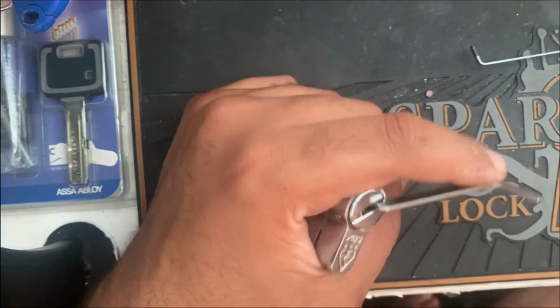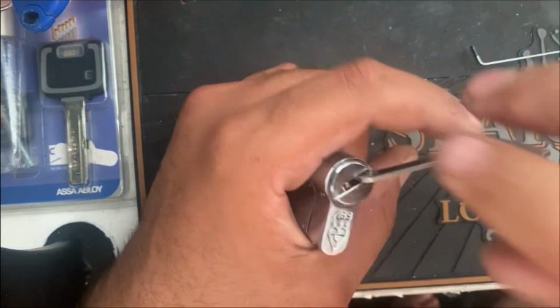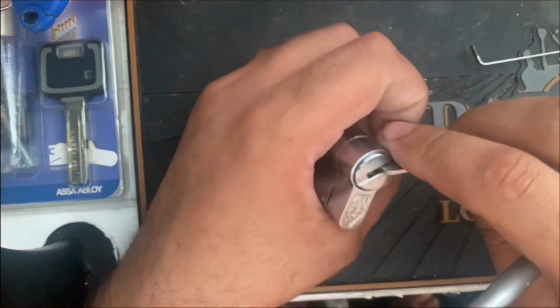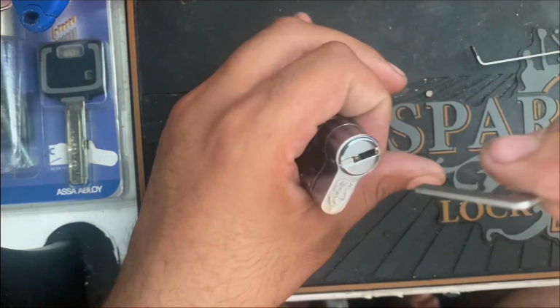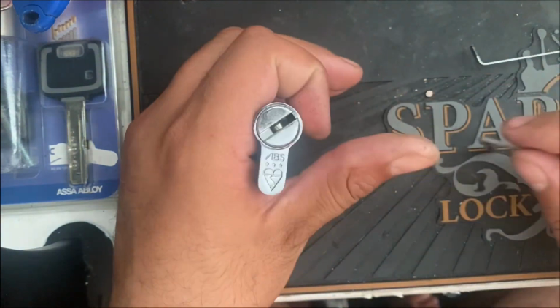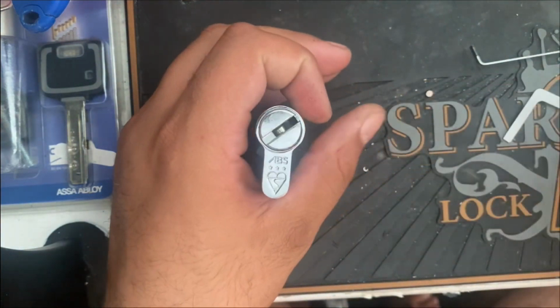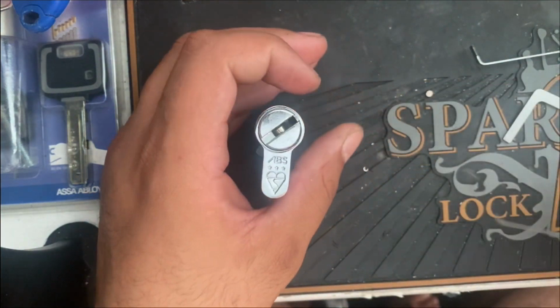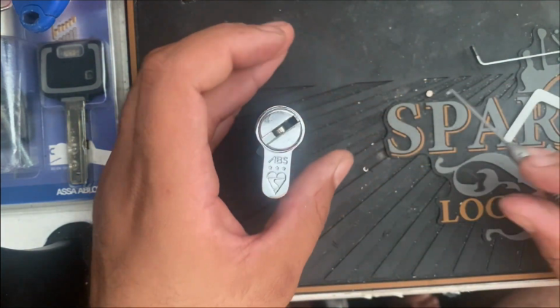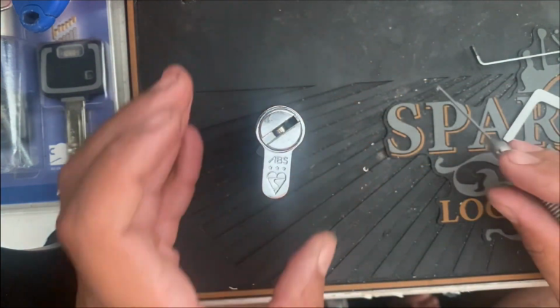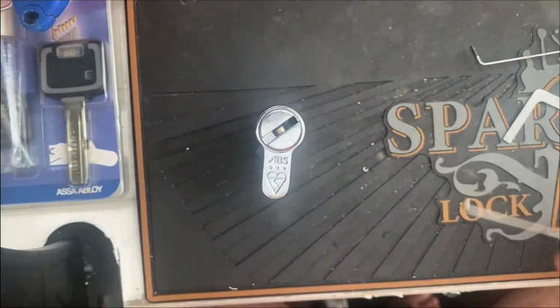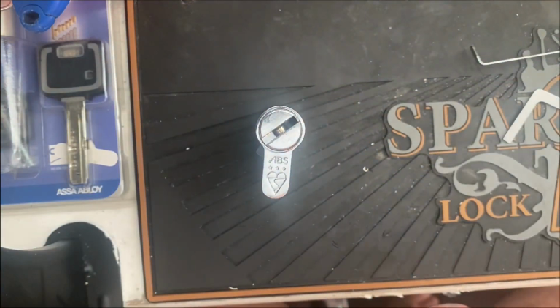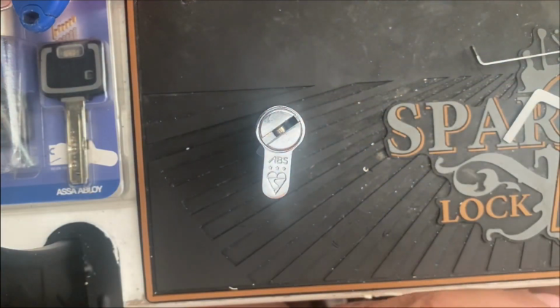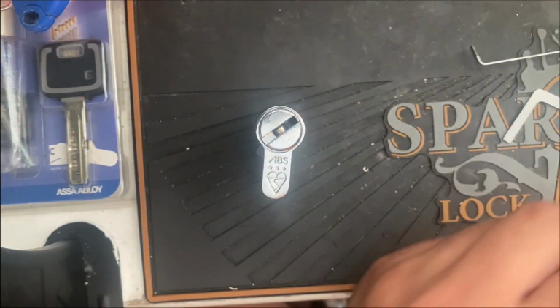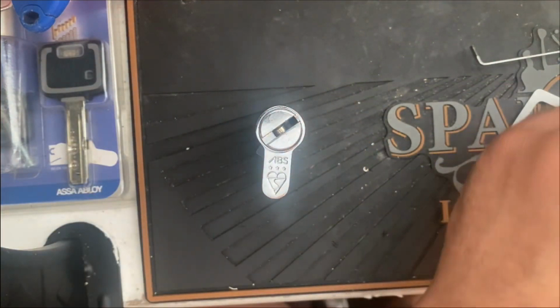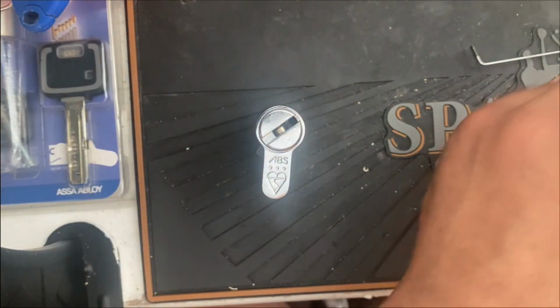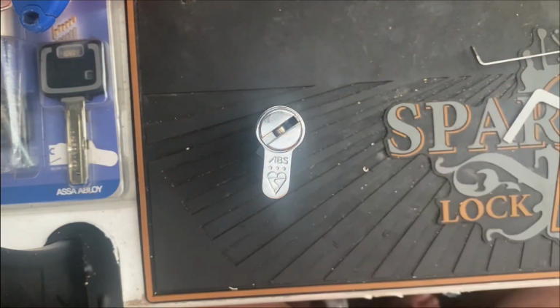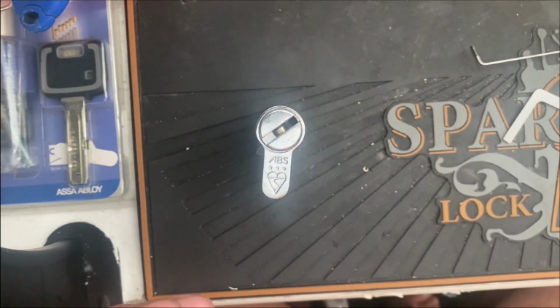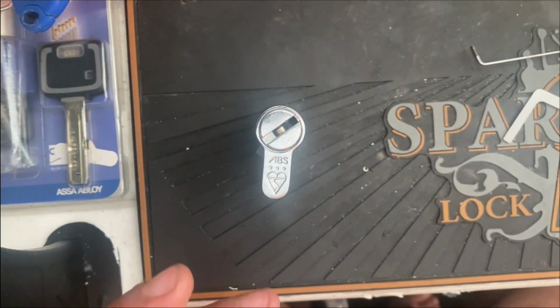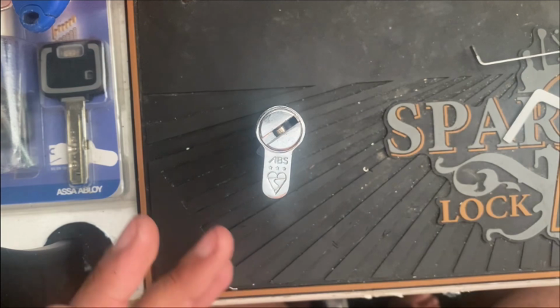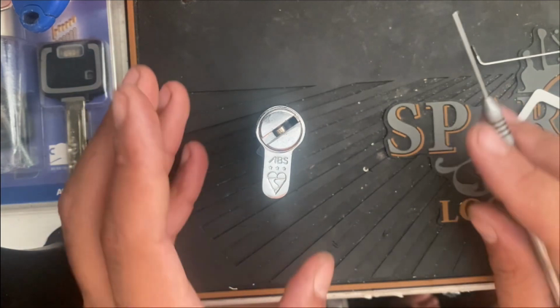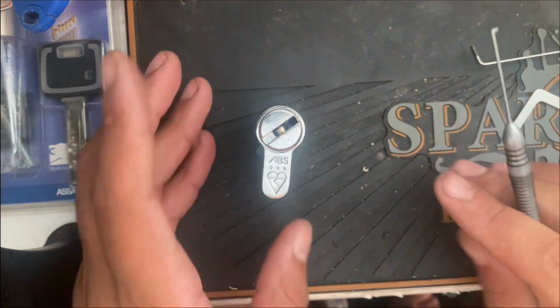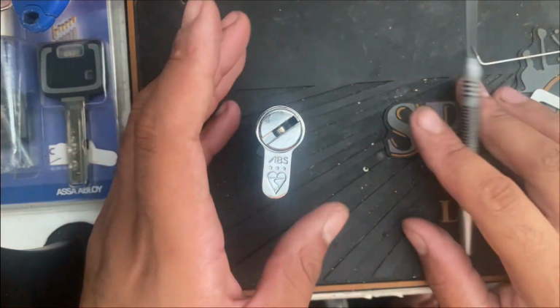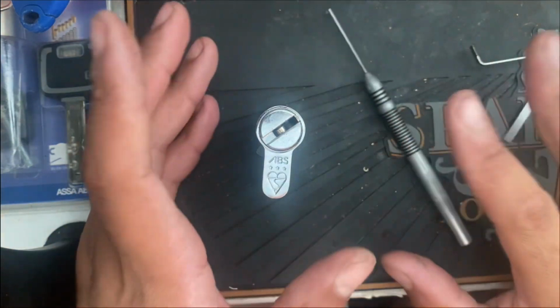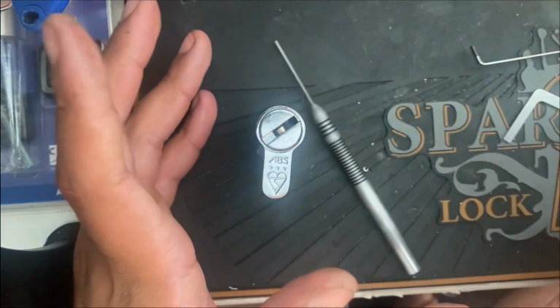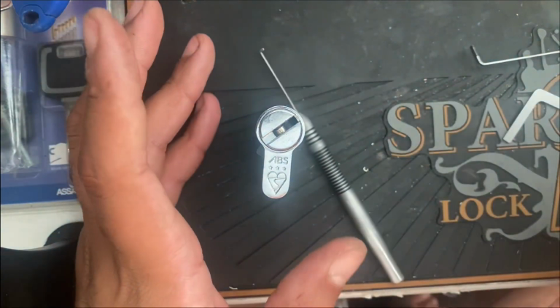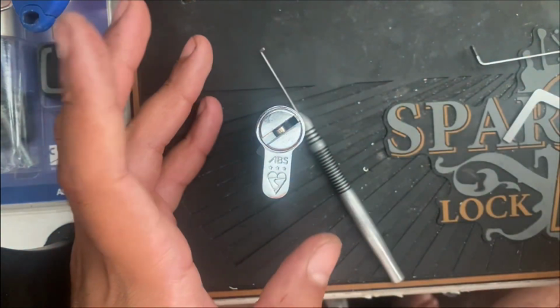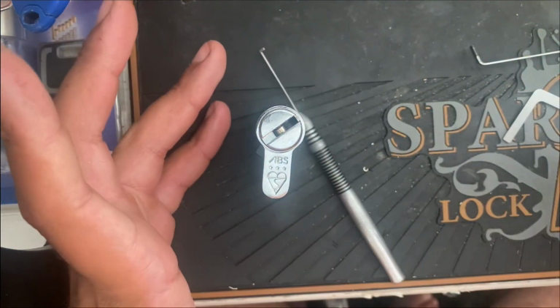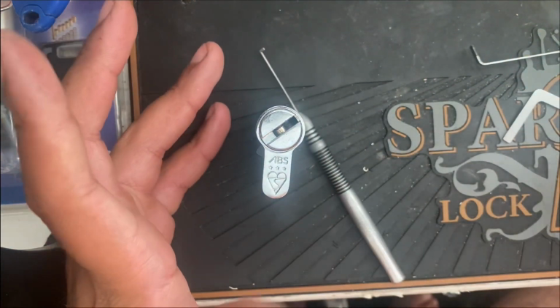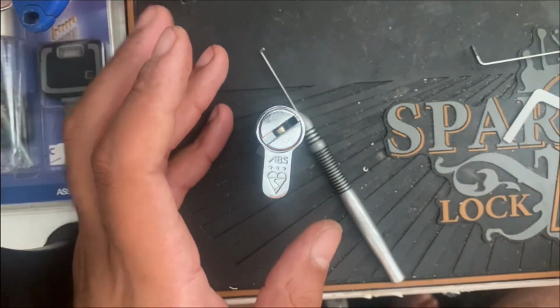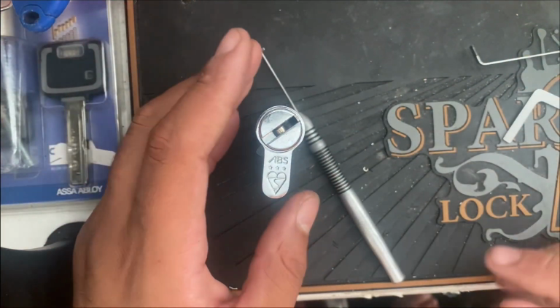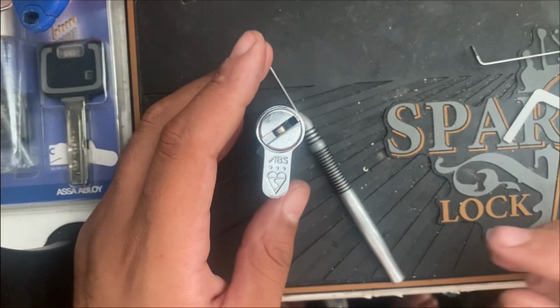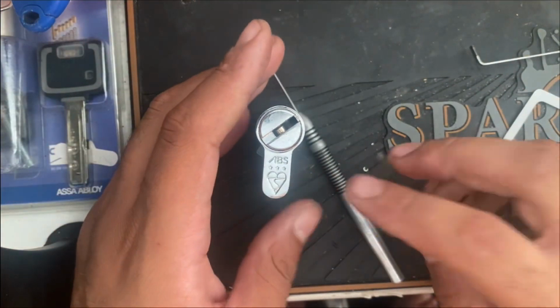I'm going to leave it there, otherwise we'll be here forever. But yeah, so that's pretty much how you open these ABS 3-stars.